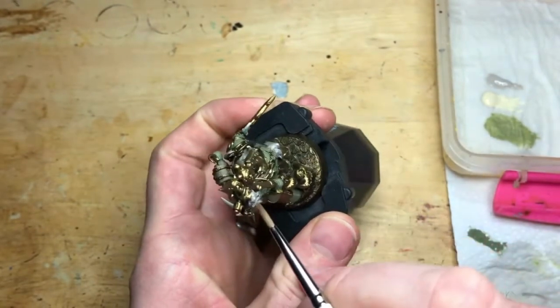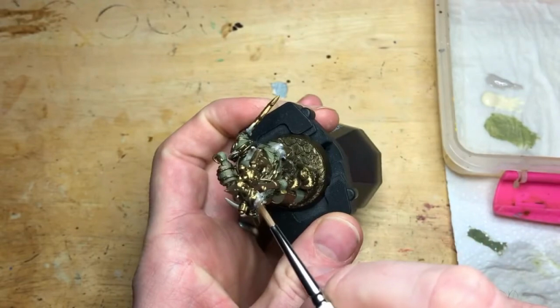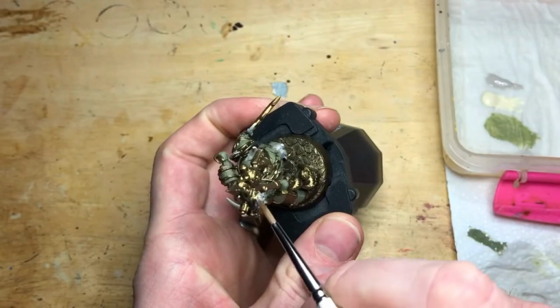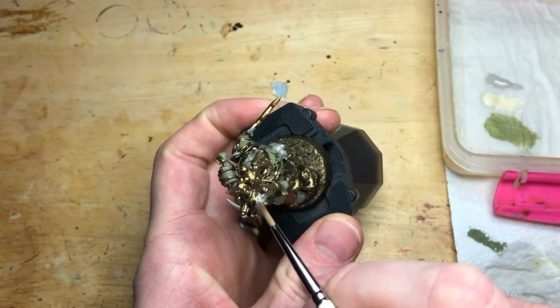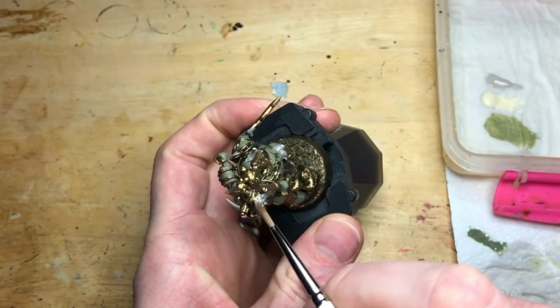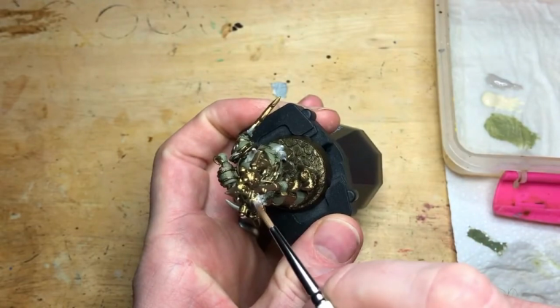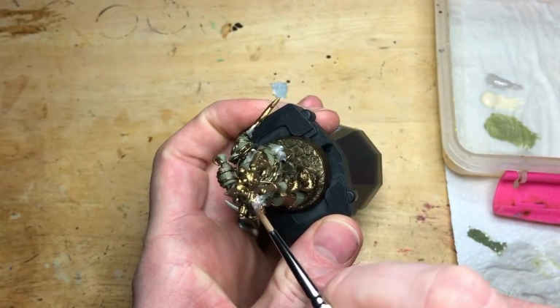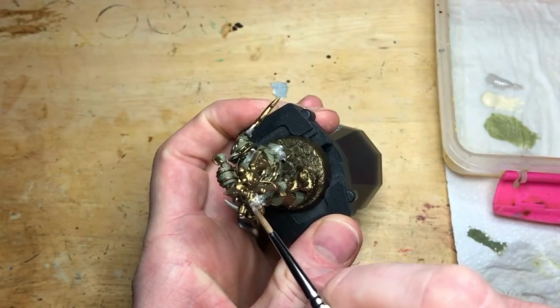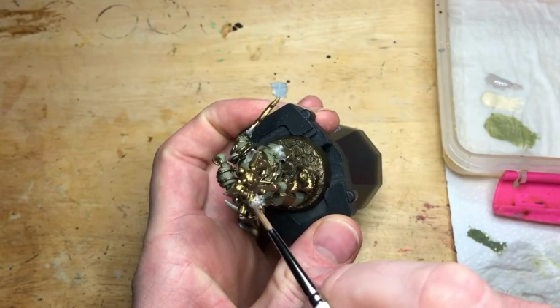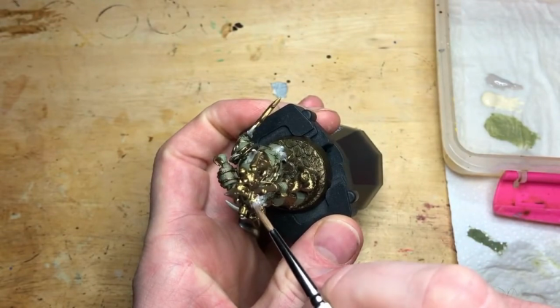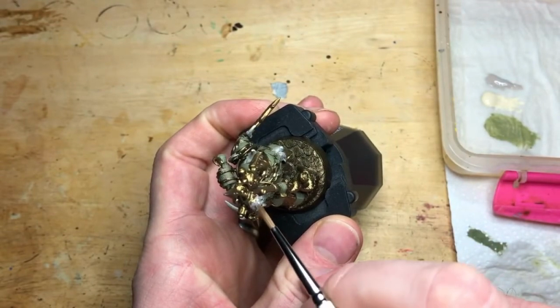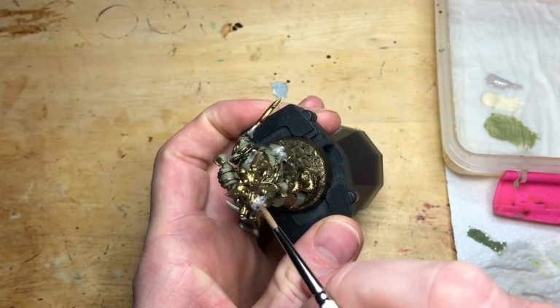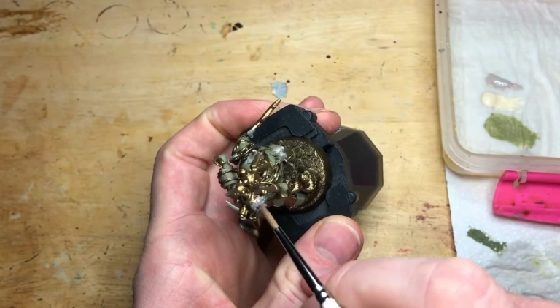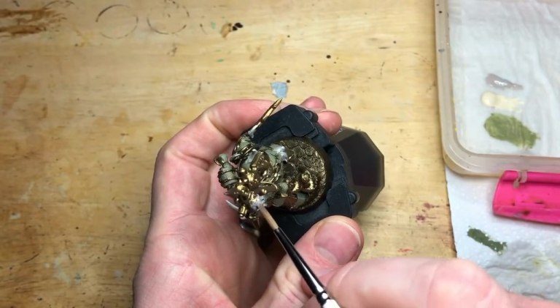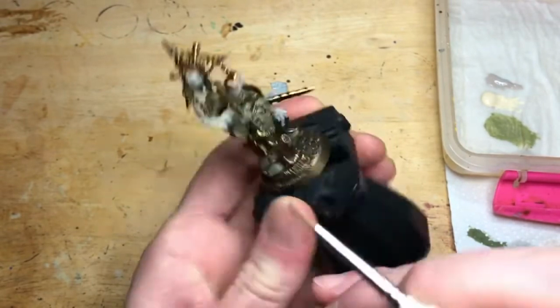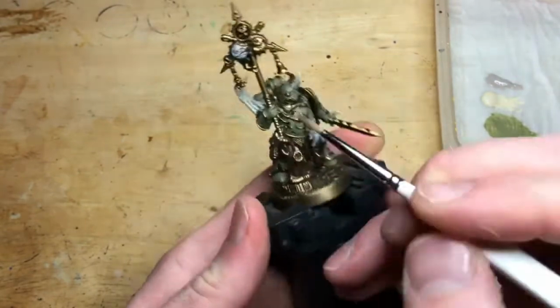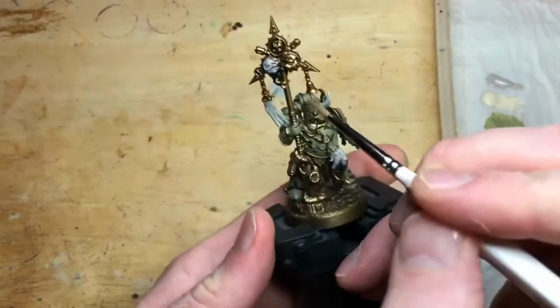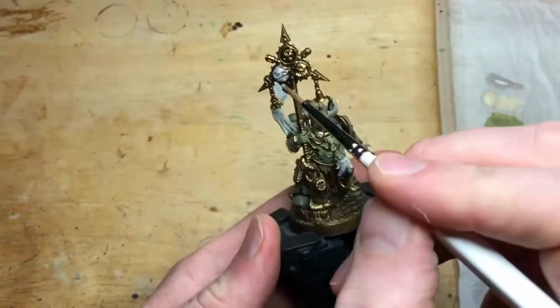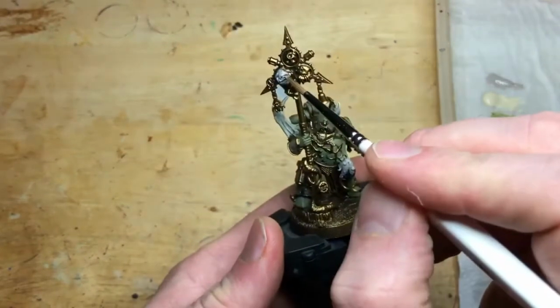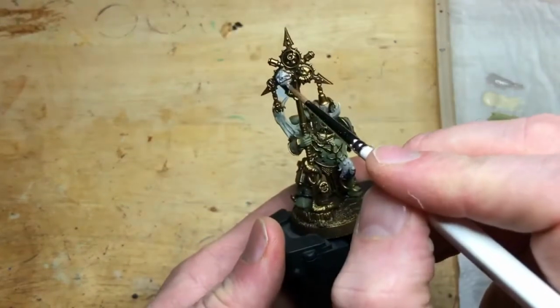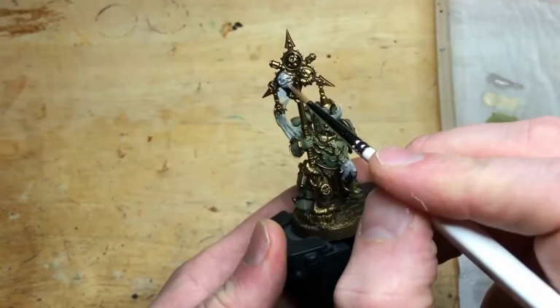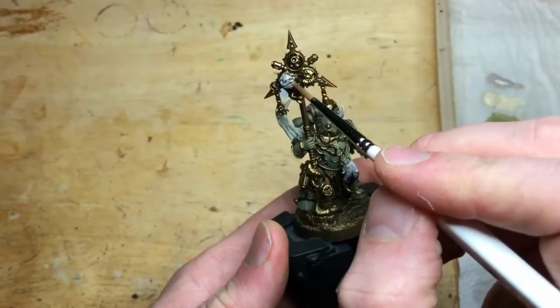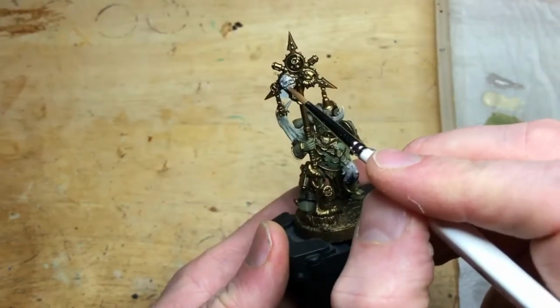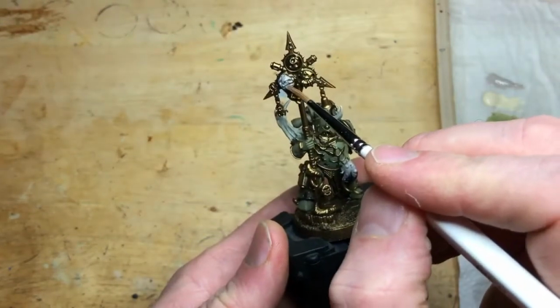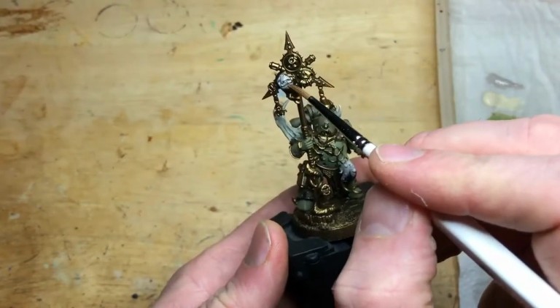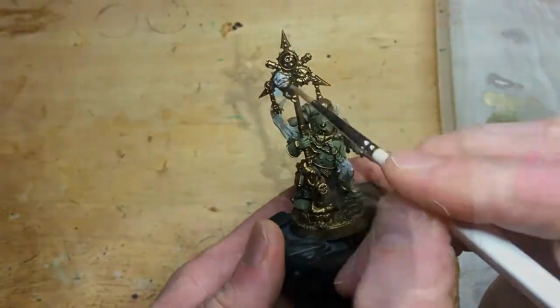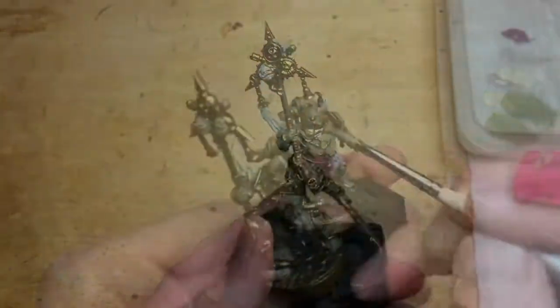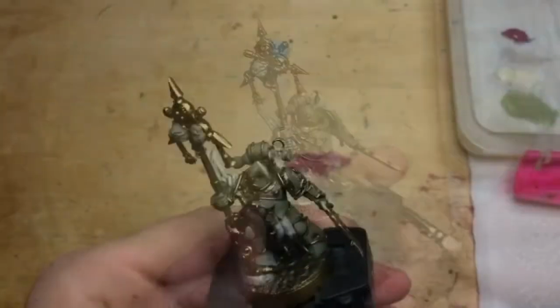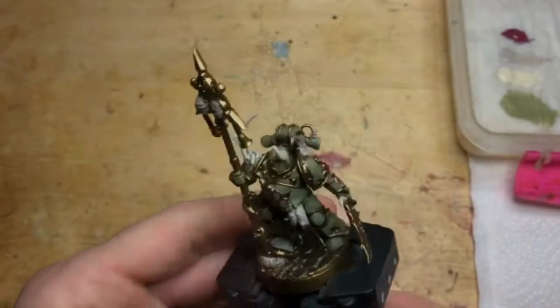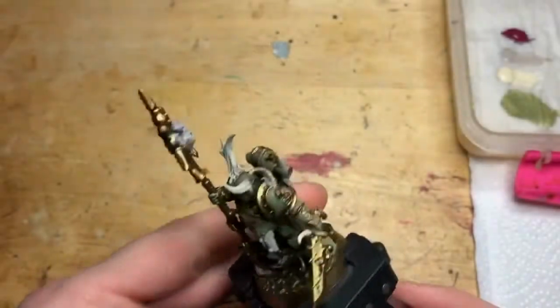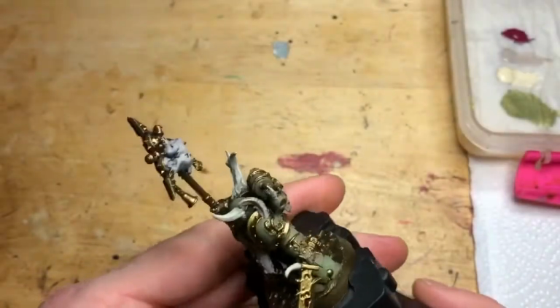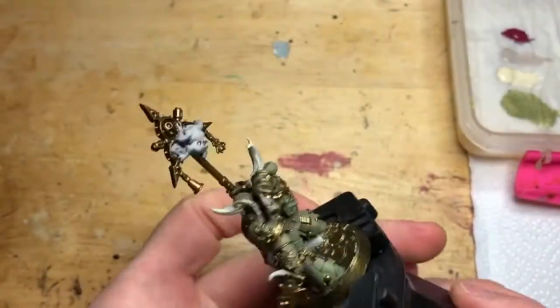Next we're doing some Rakarth Flesh on the tentacles, any skin that's showing, and we'll also put it on the Nurgling.